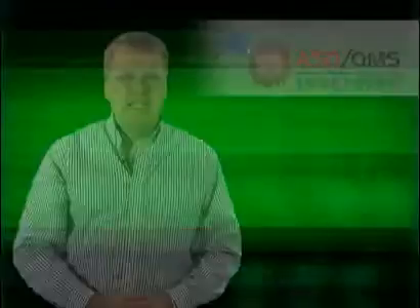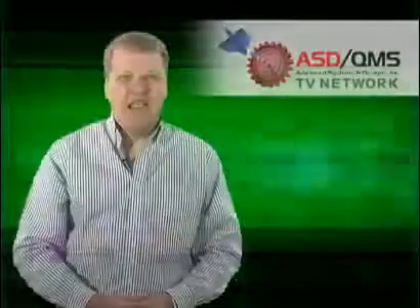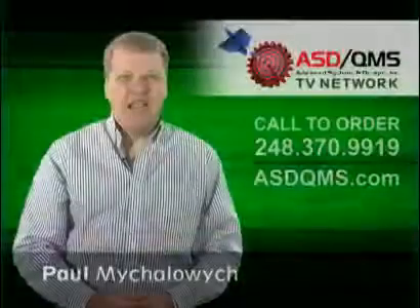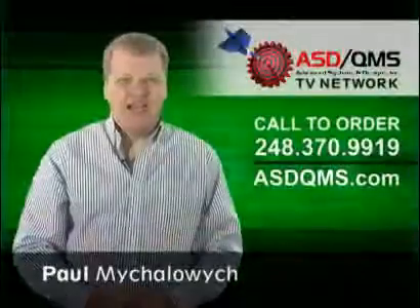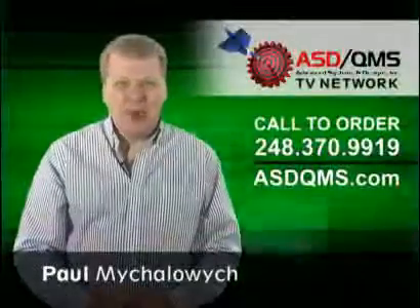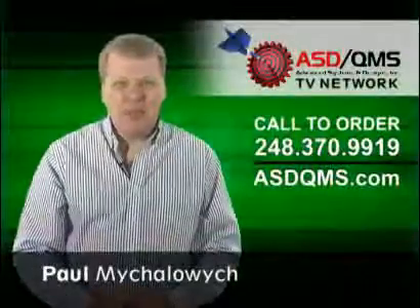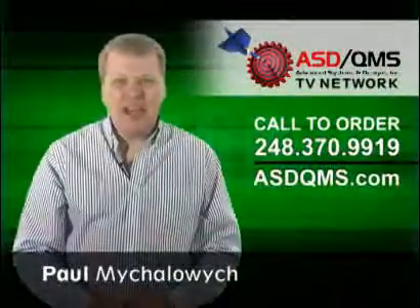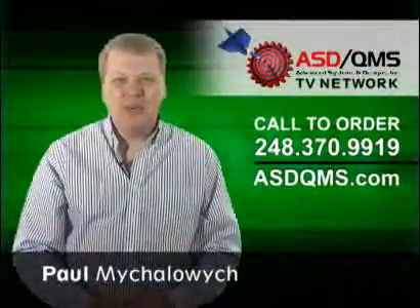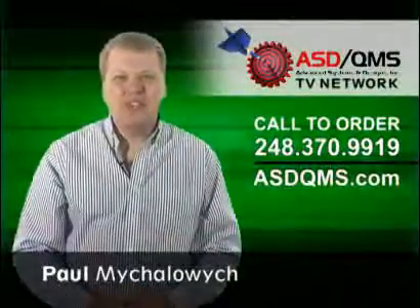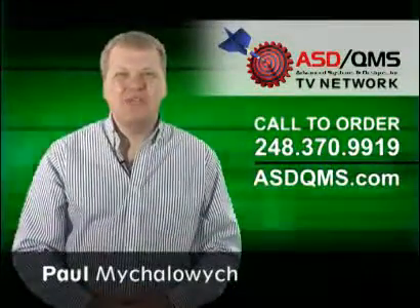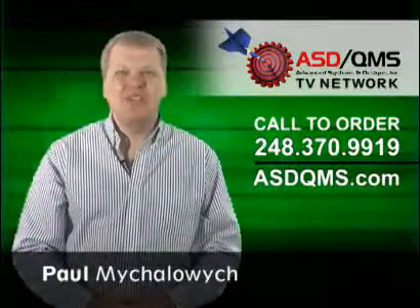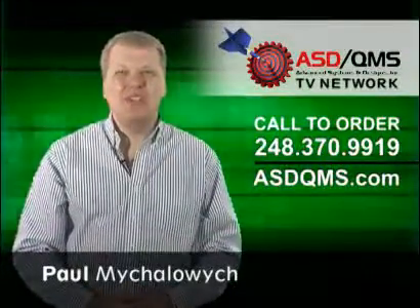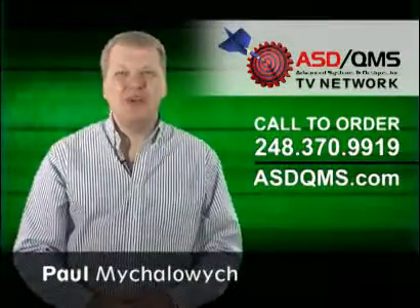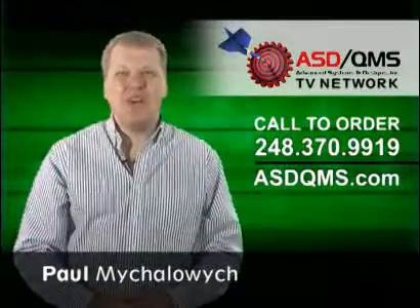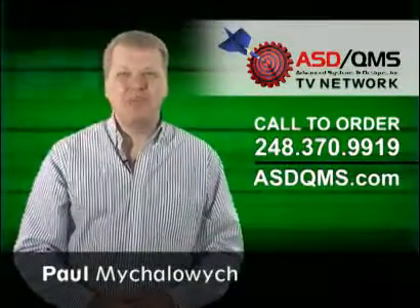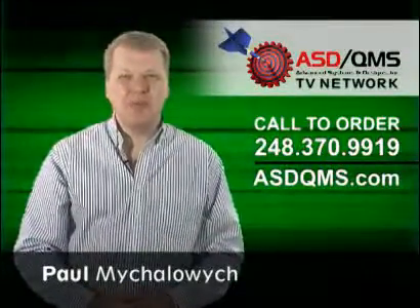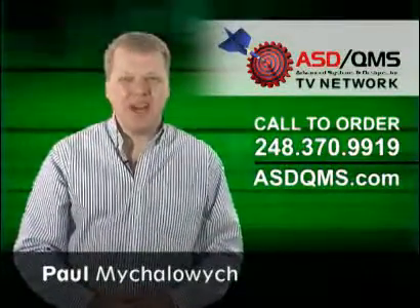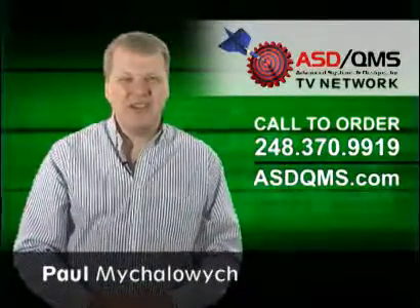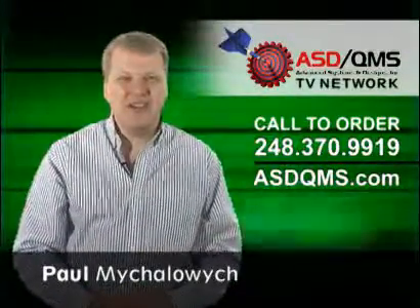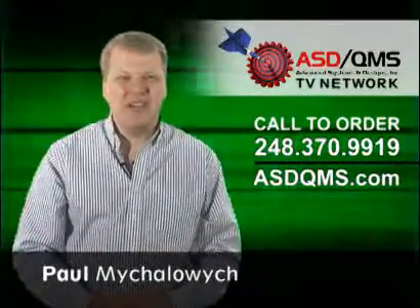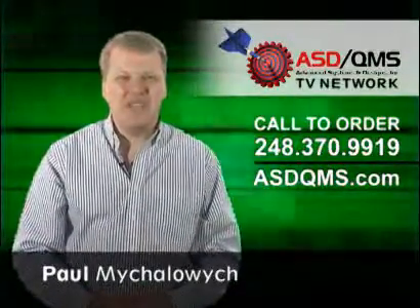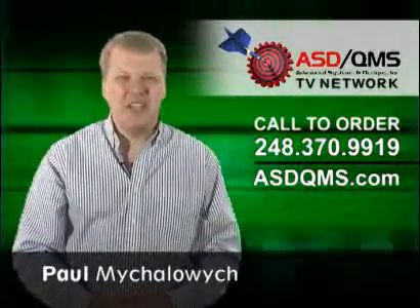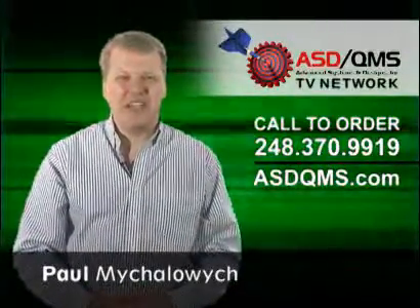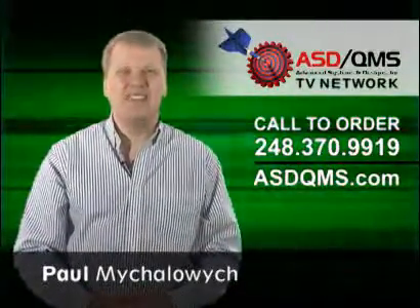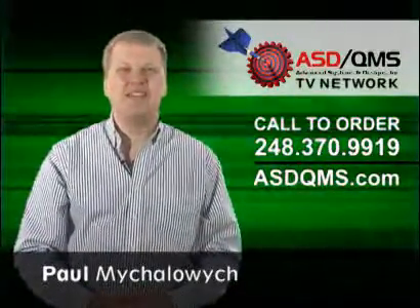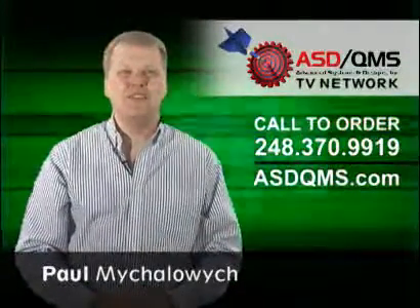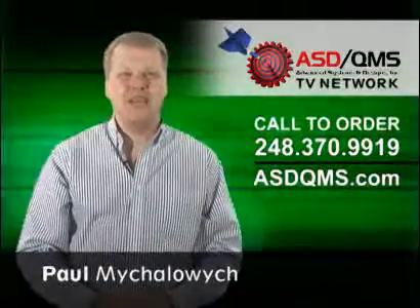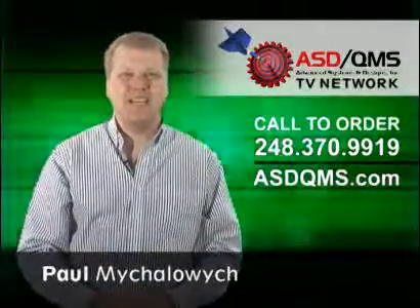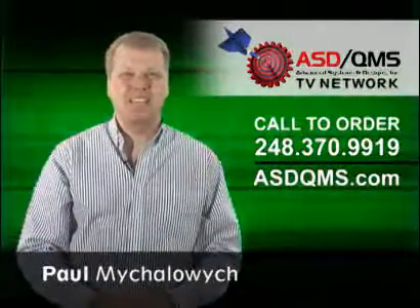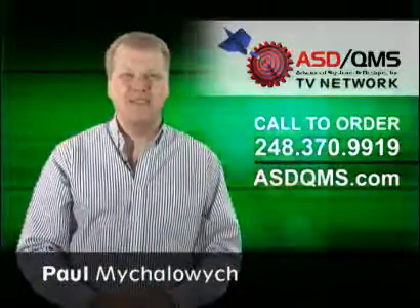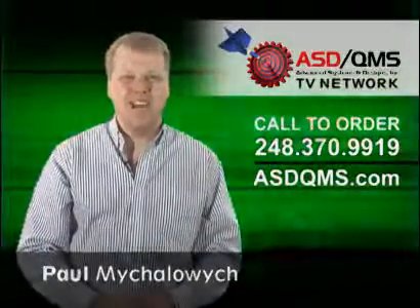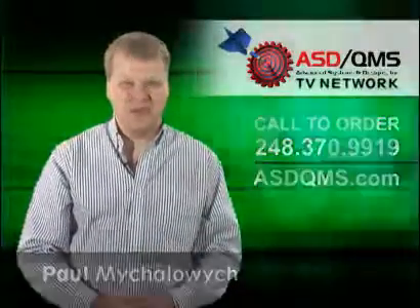I'm Paul Mihalowicz — be sure to watch more product videos from the ASD QMS TV Network.